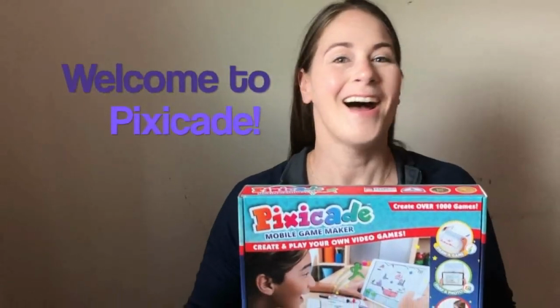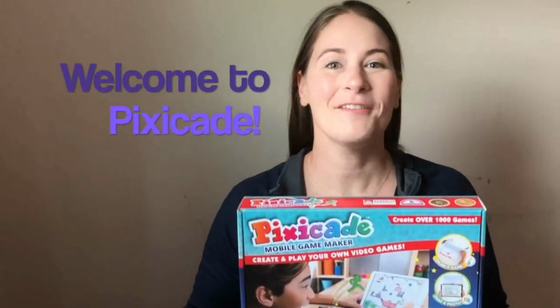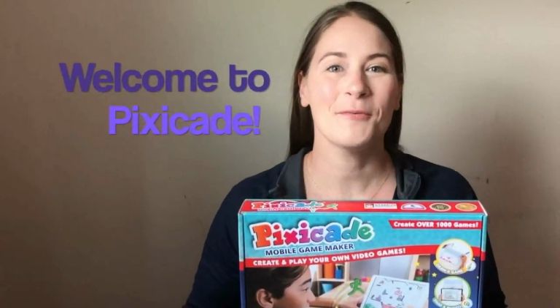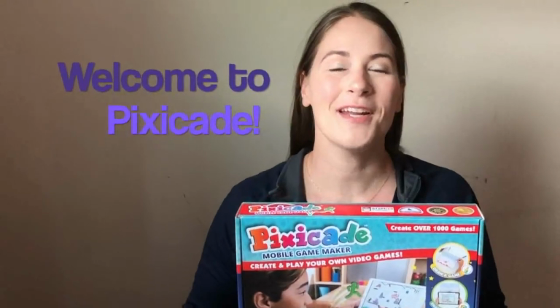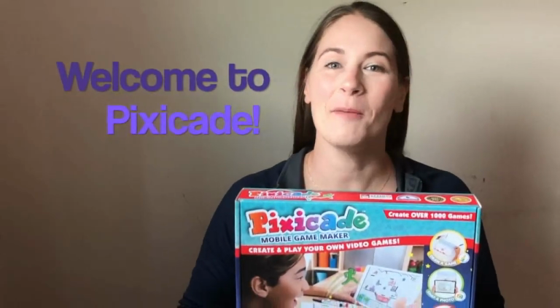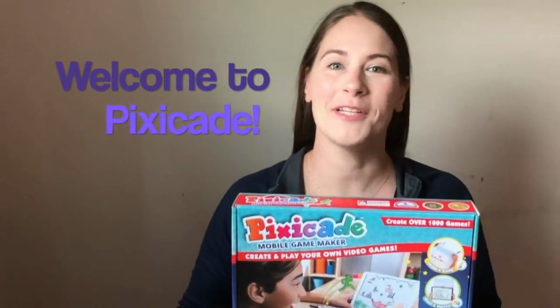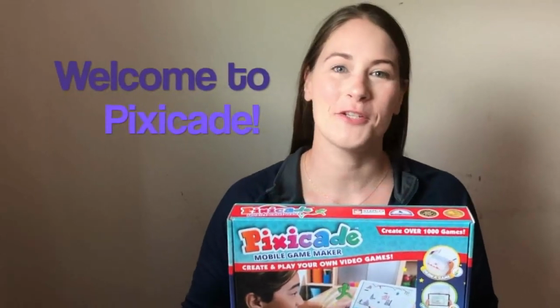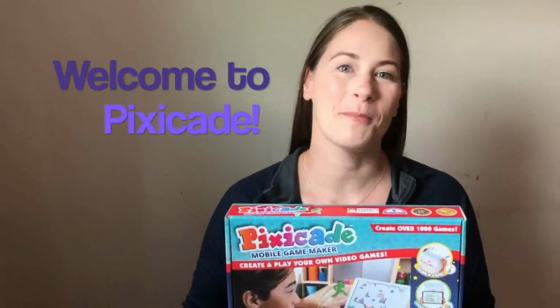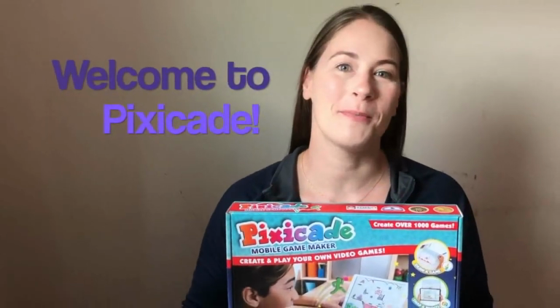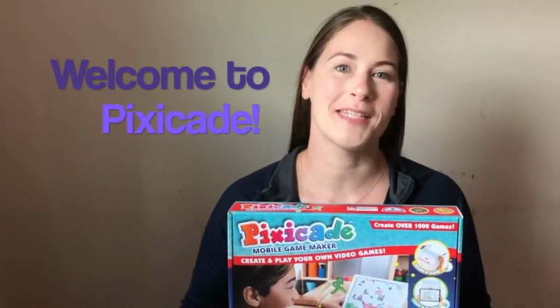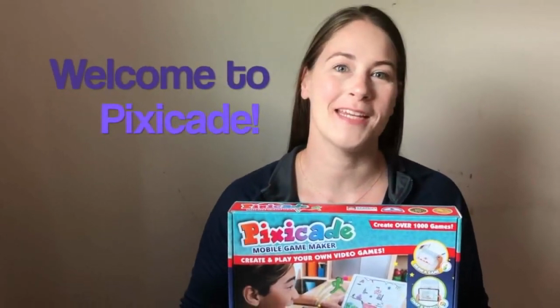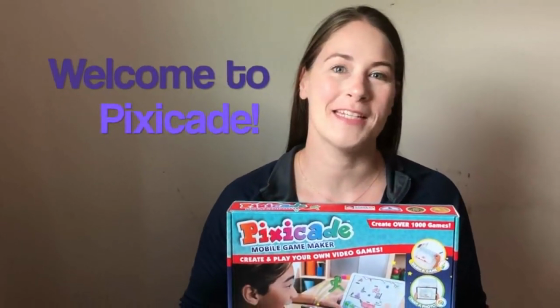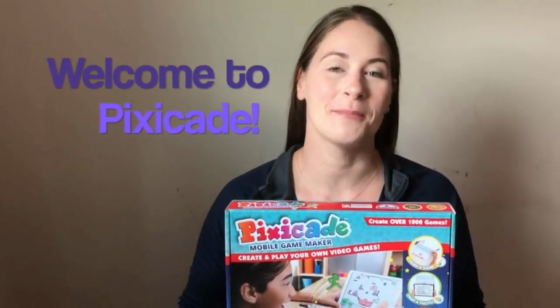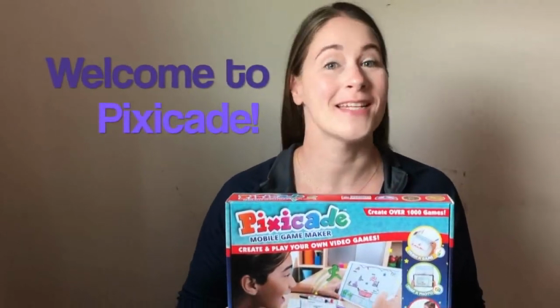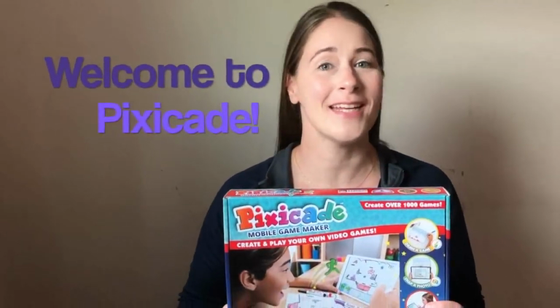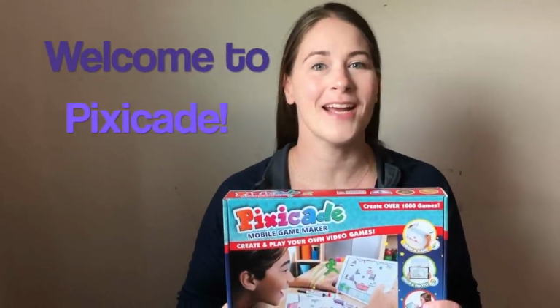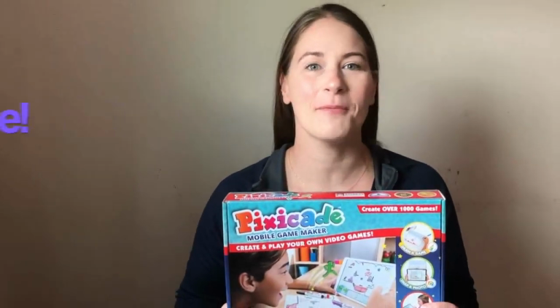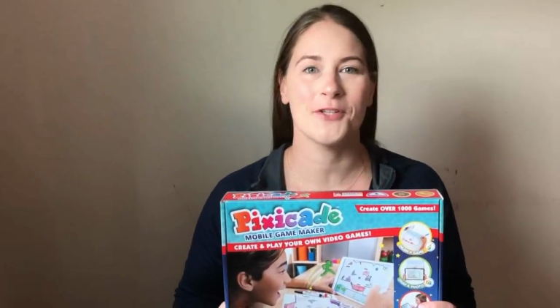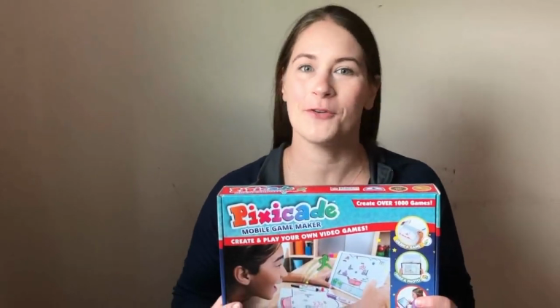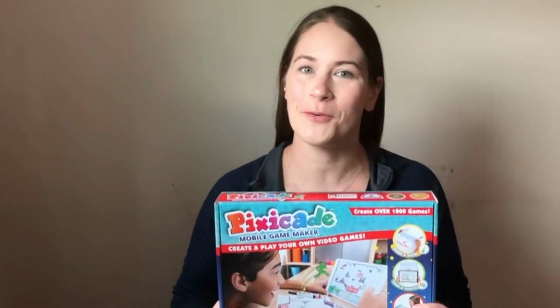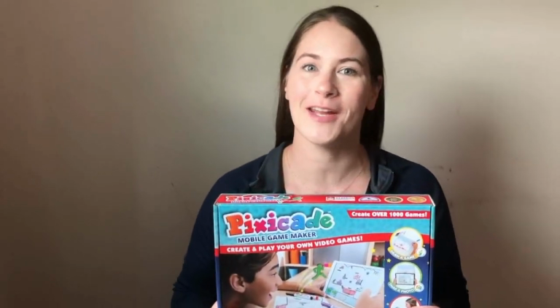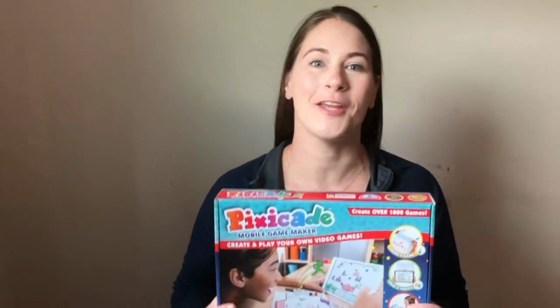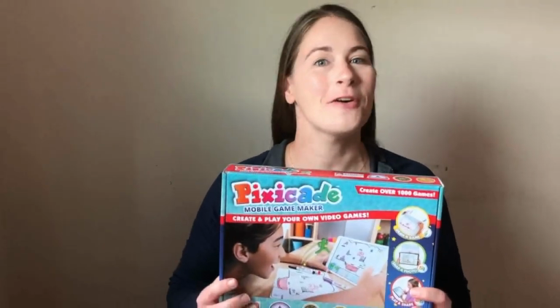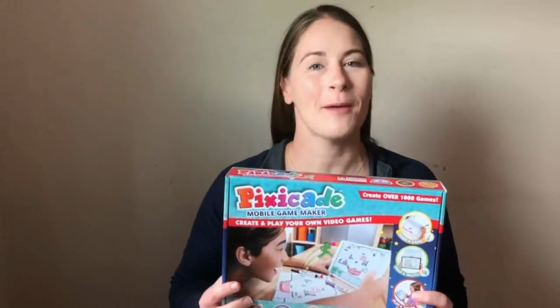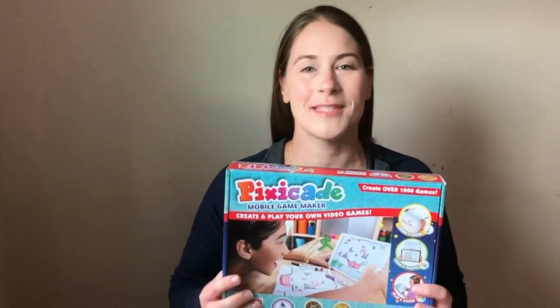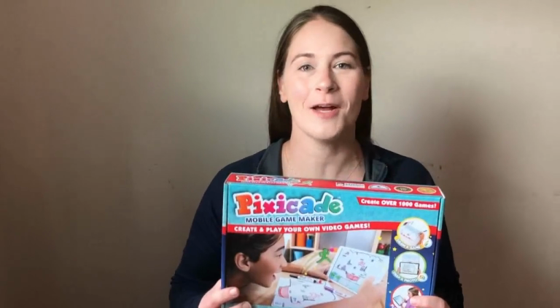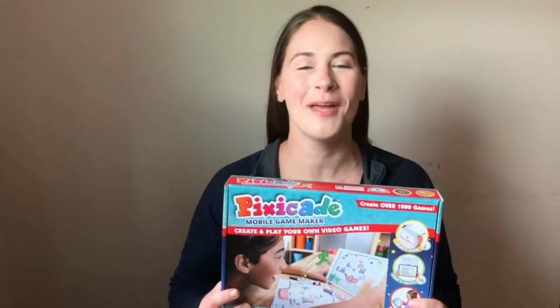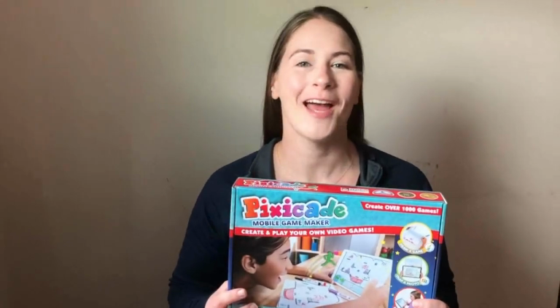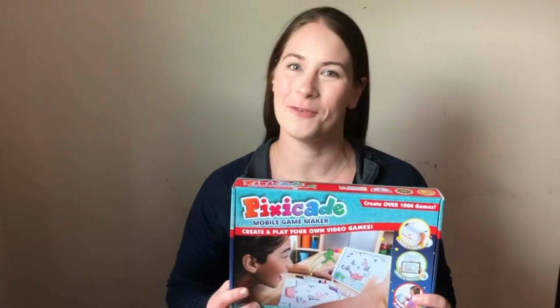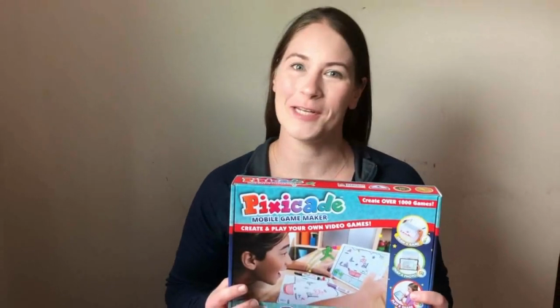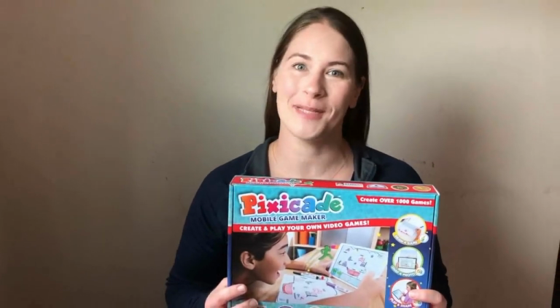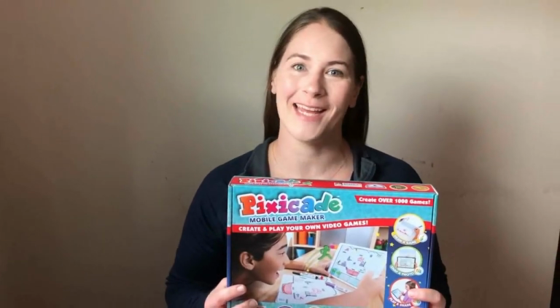Hi everyone, I'm Alicia from the Pixicade team and today I'm going to show you how to get your app set up and ready to play.